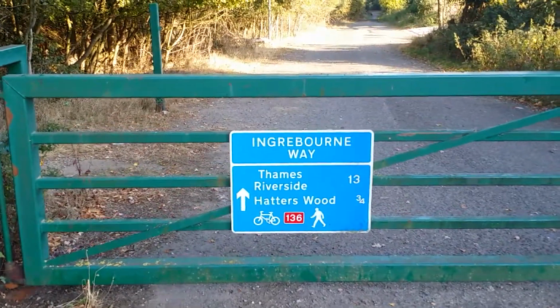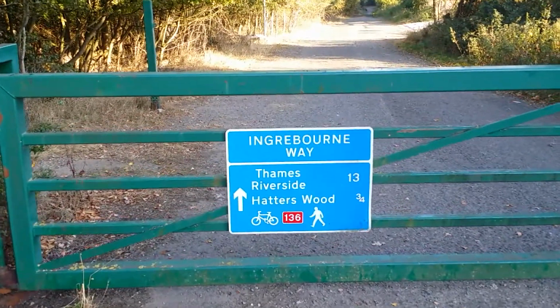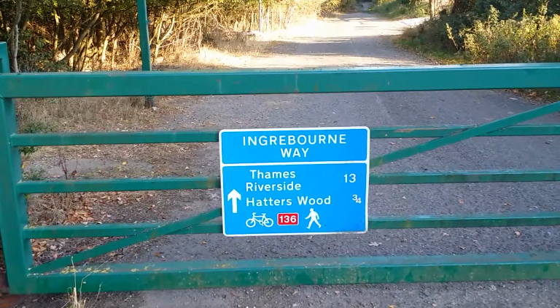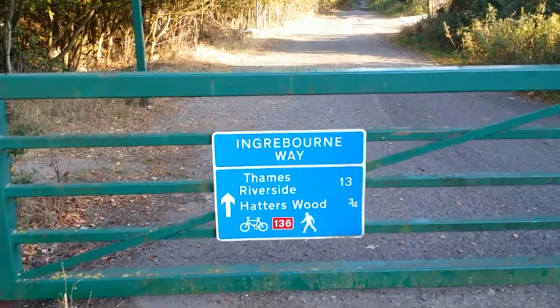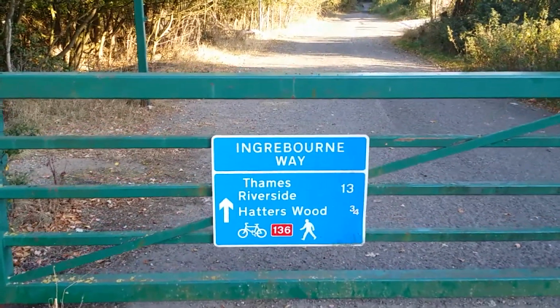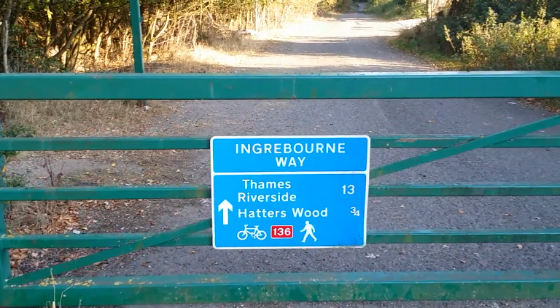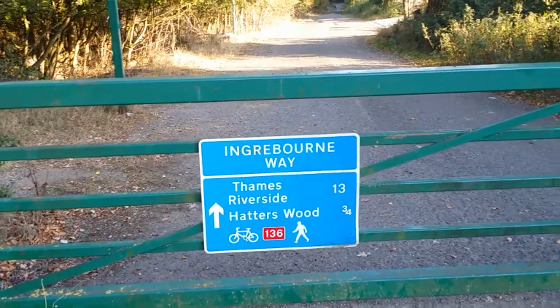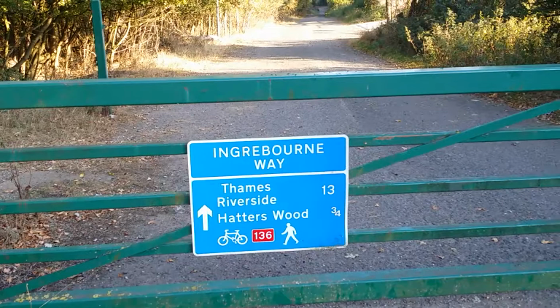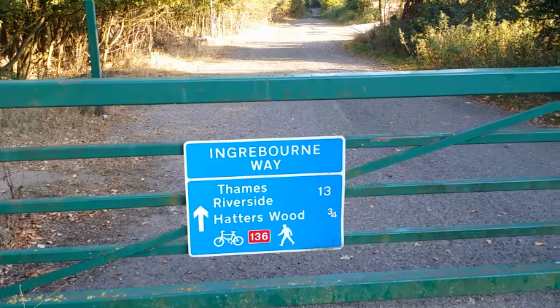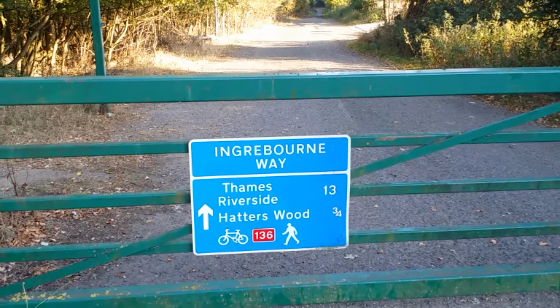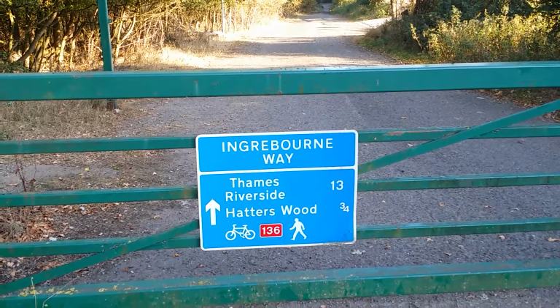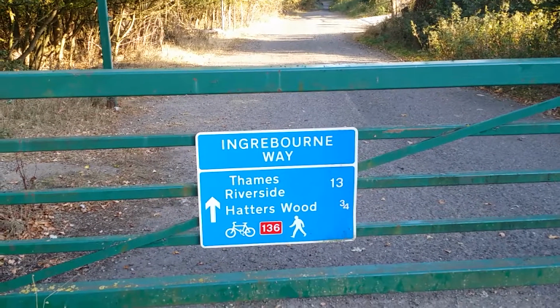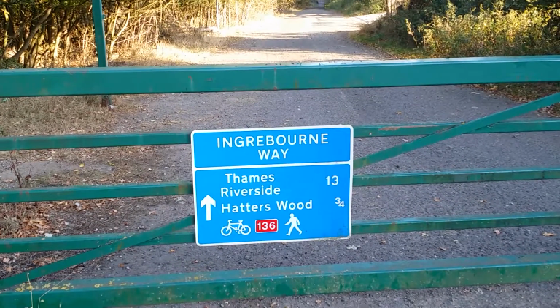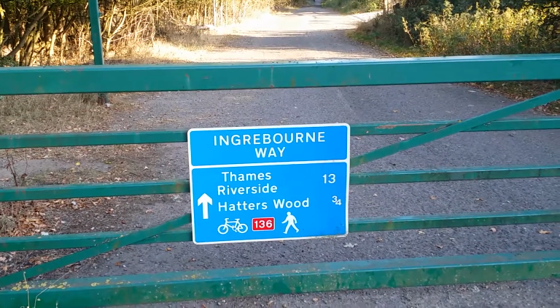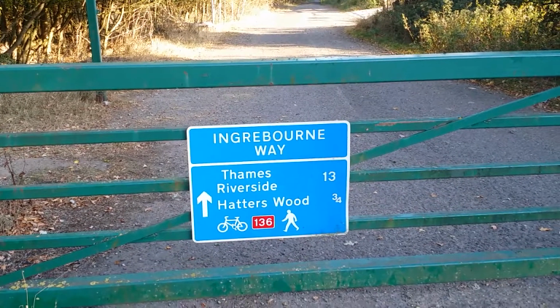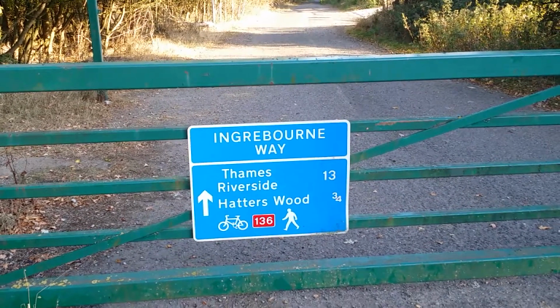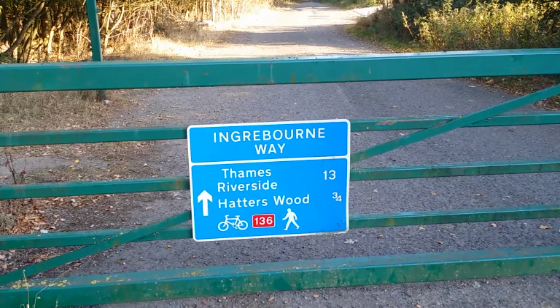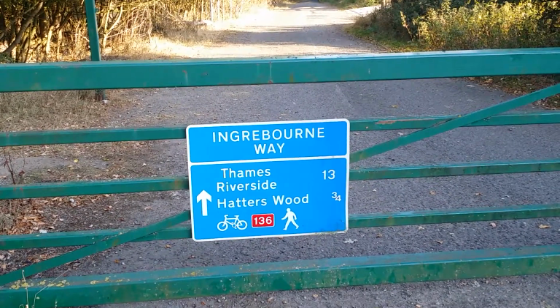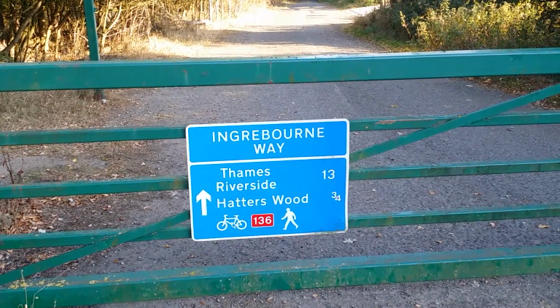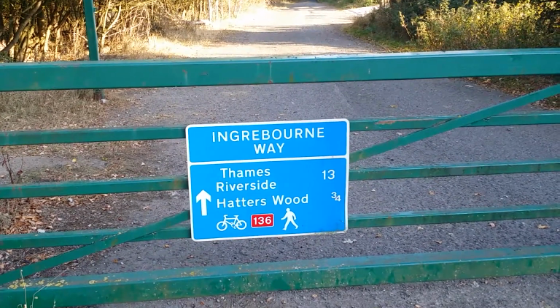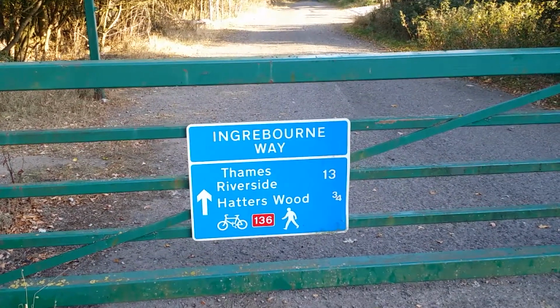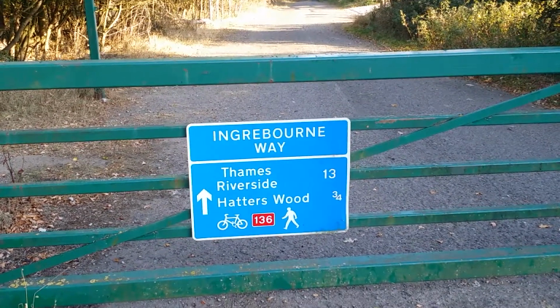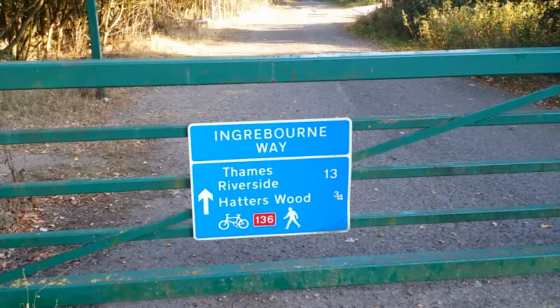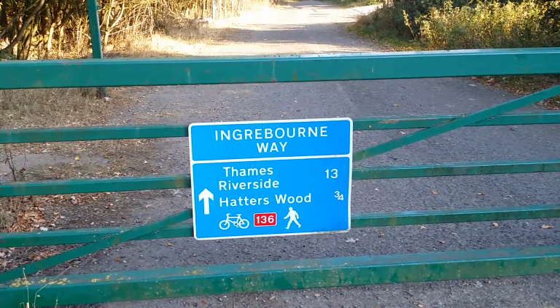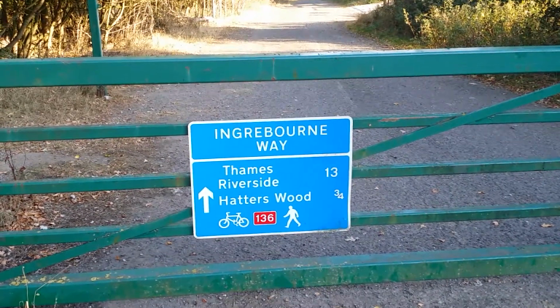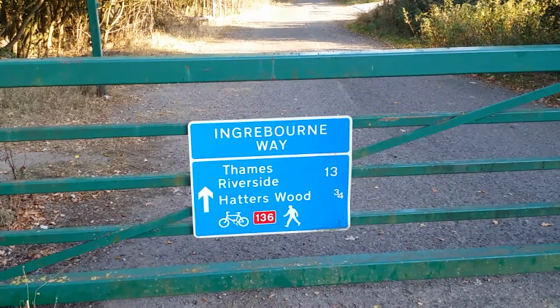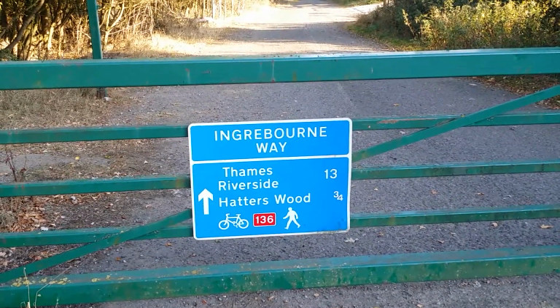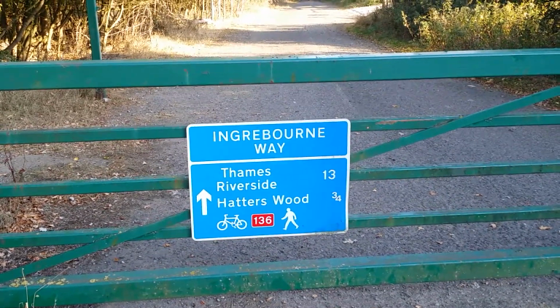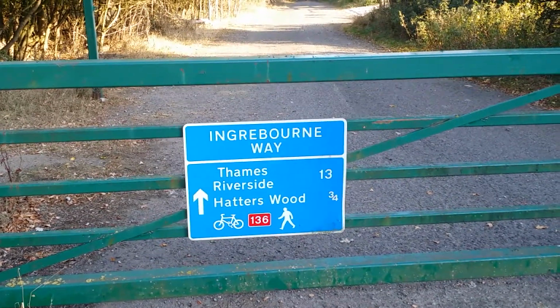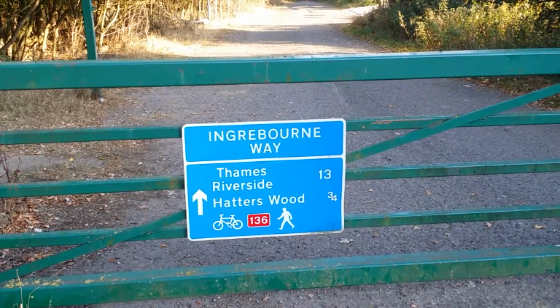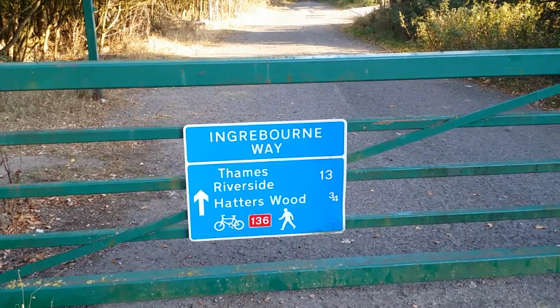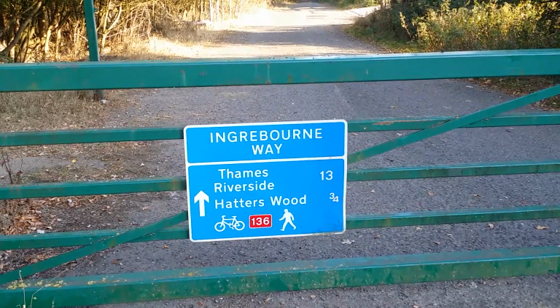Passing through Ingeborne Way. Thames Riverside is 30 miles; Hatterswood, three quarters of a mile.